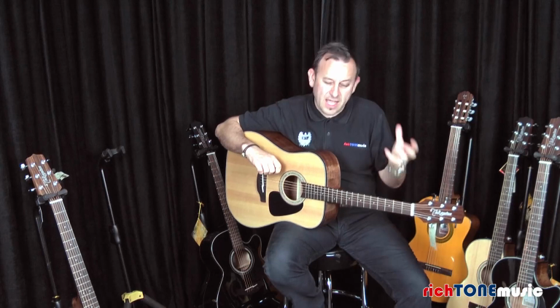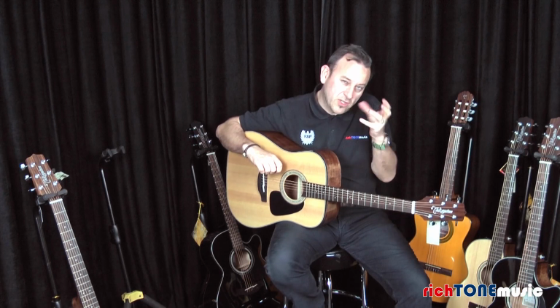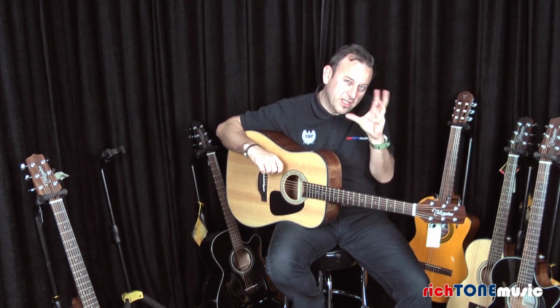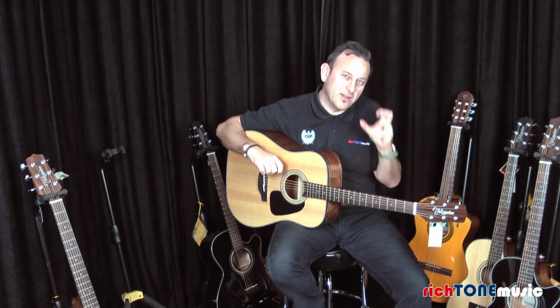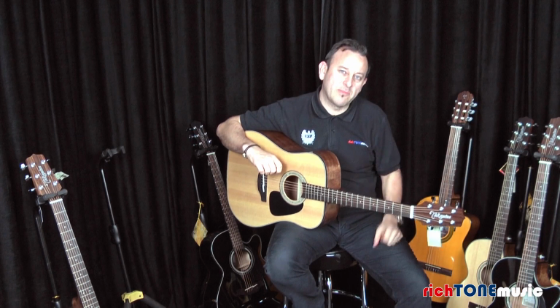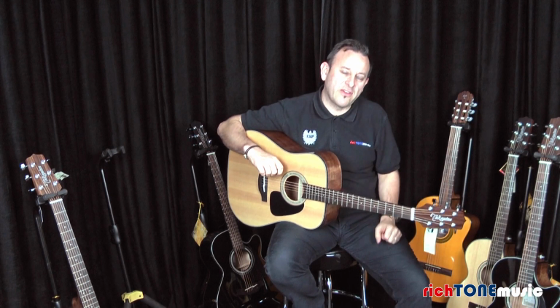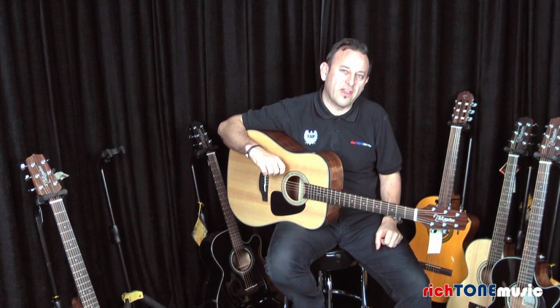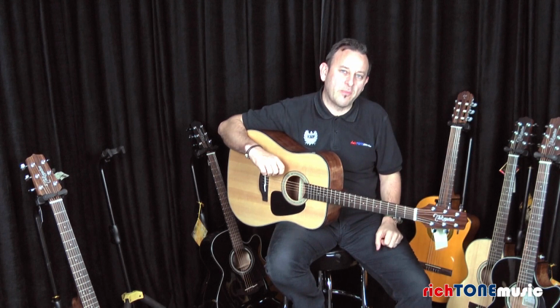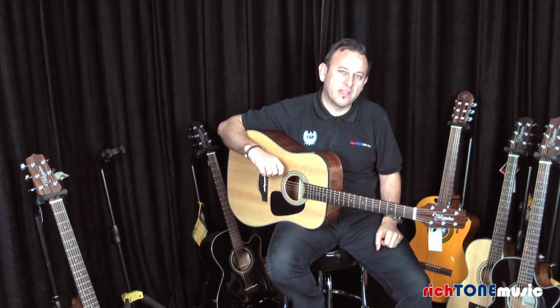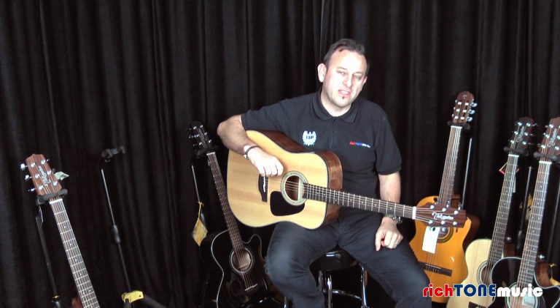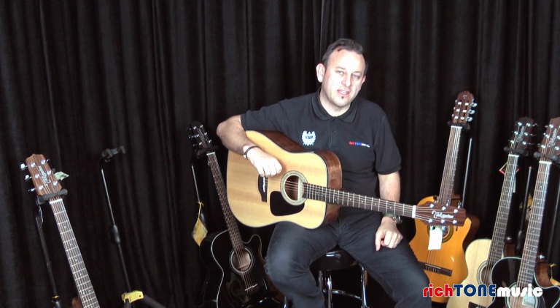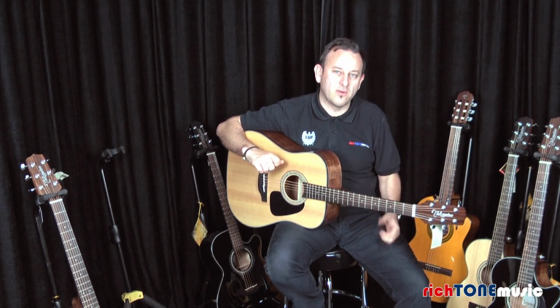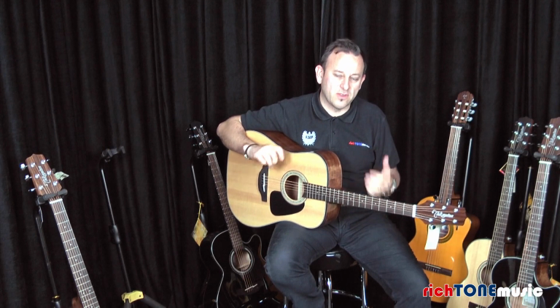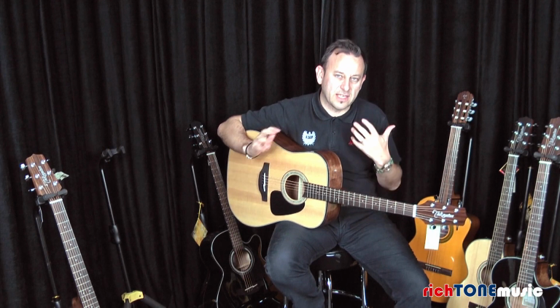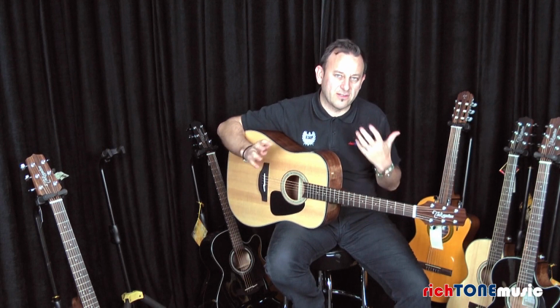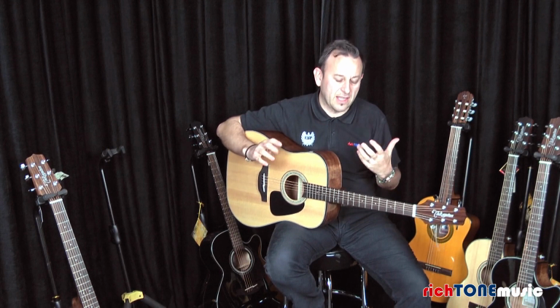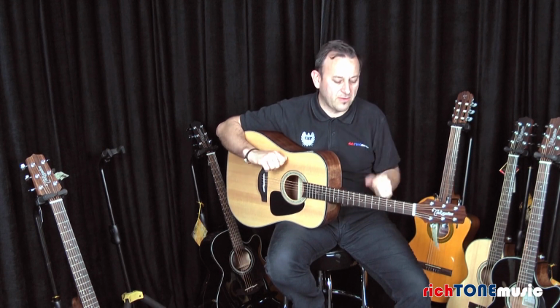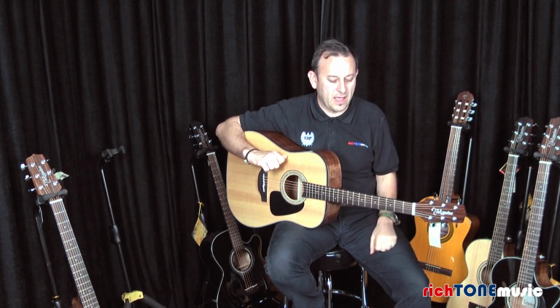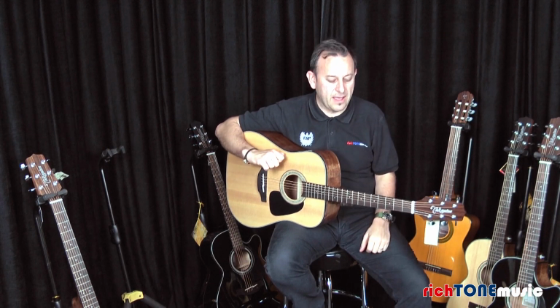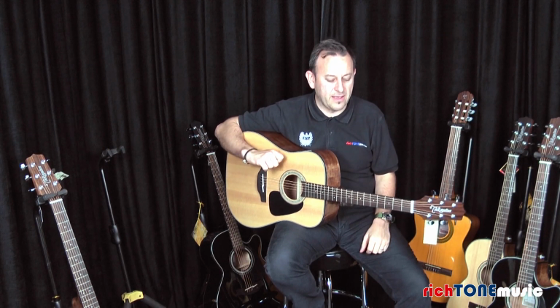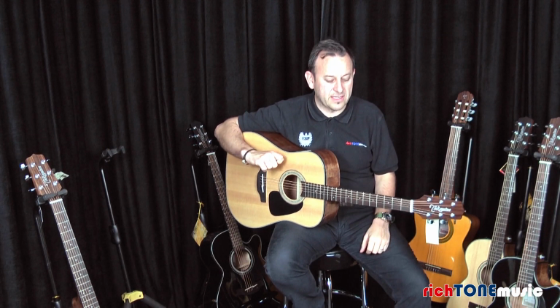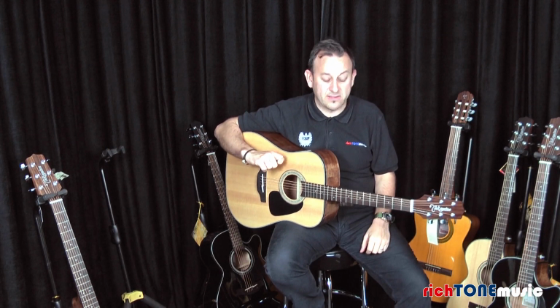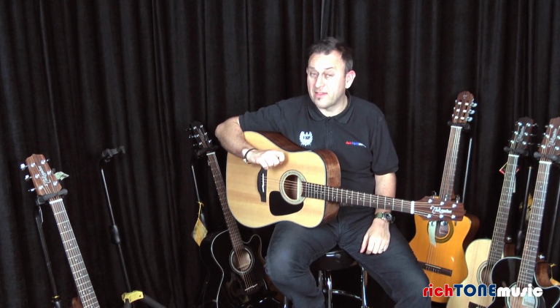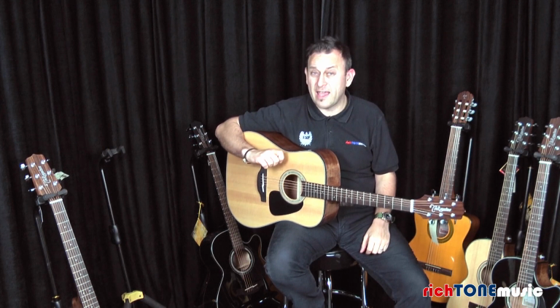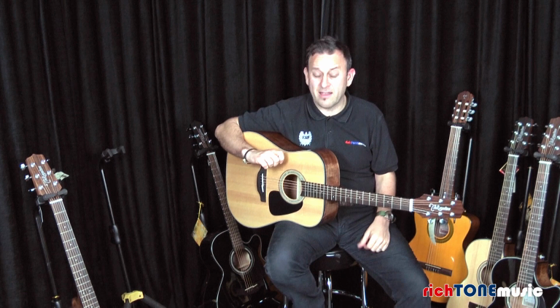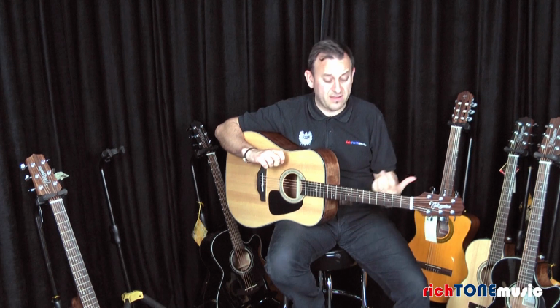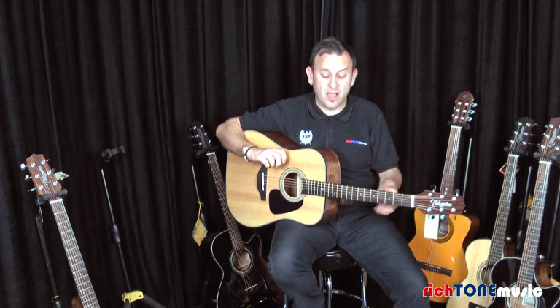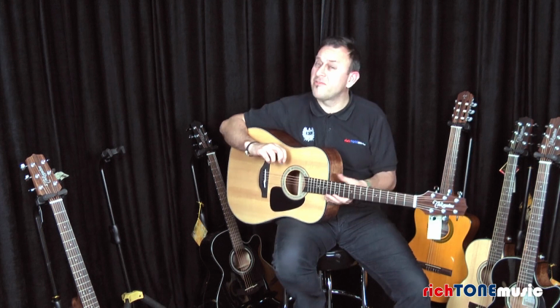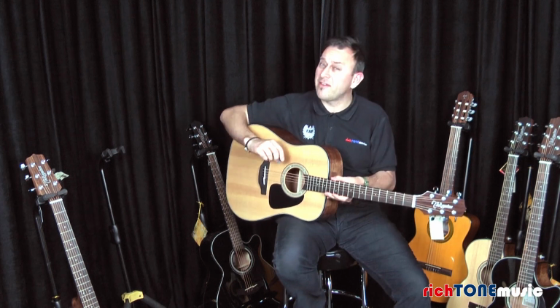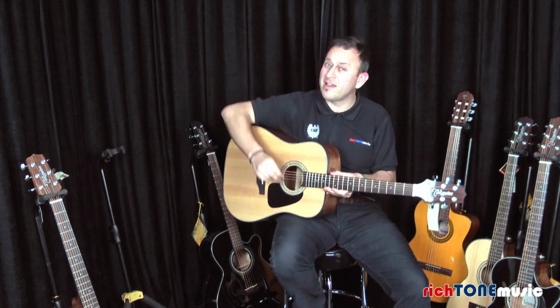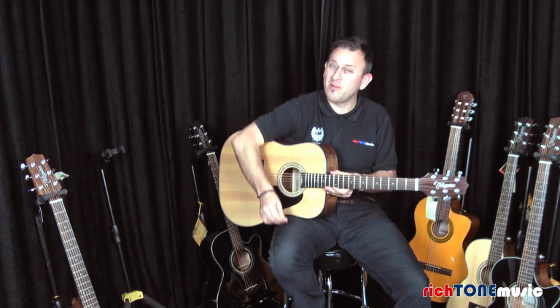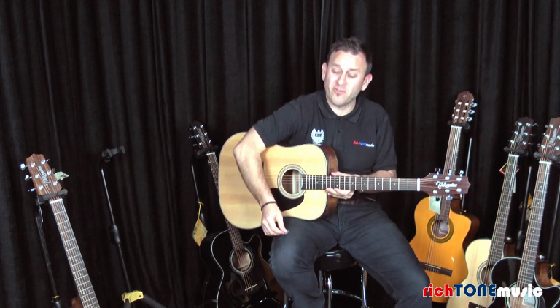I'm just going to do a little bit of finger picking so you can hear what it sounds like there, and I hope you found that helpful.